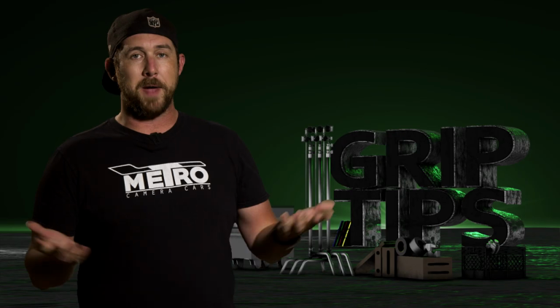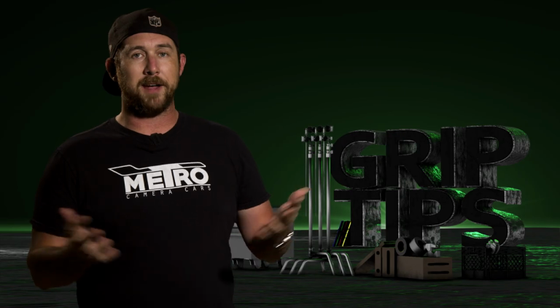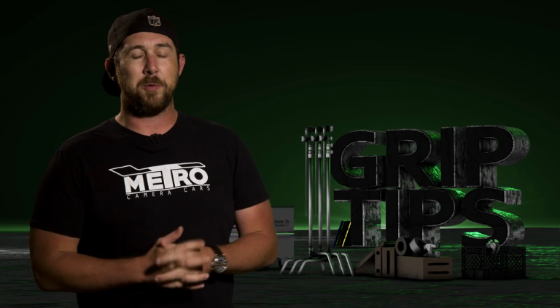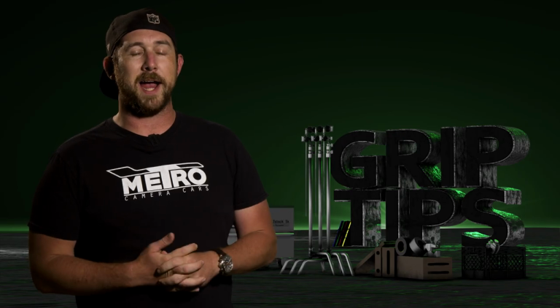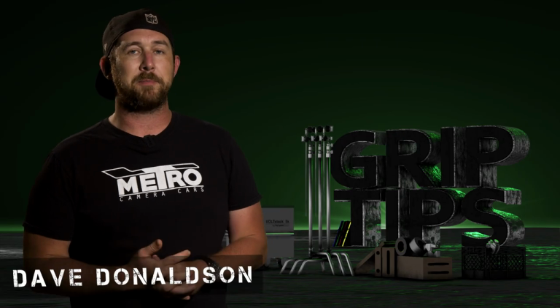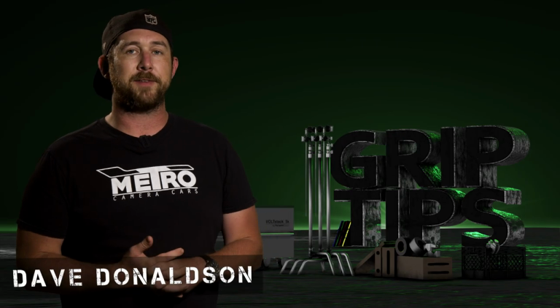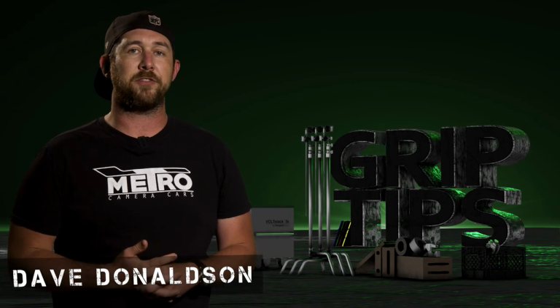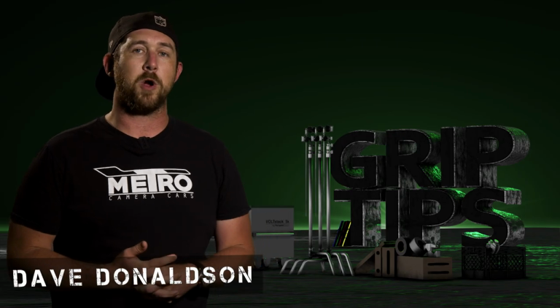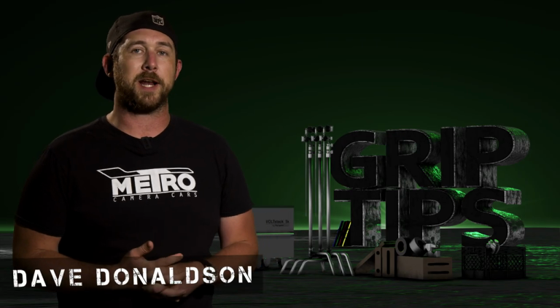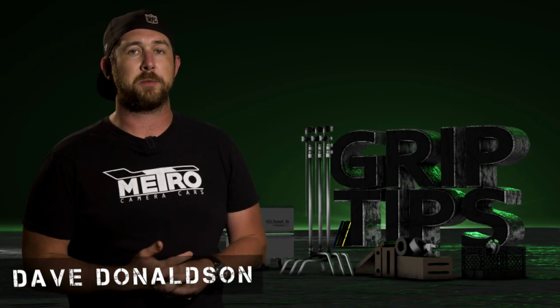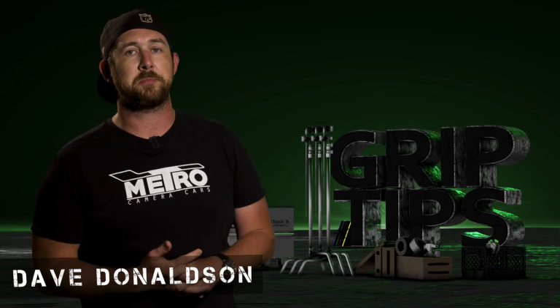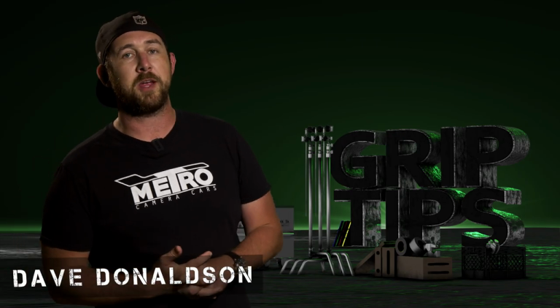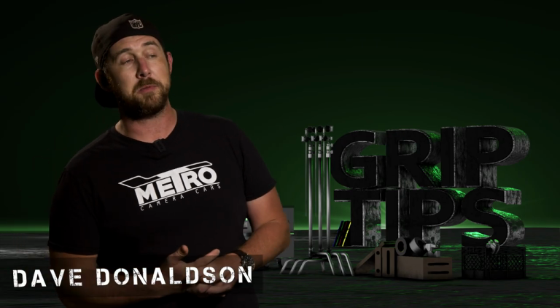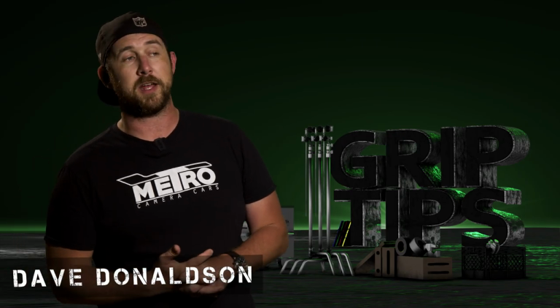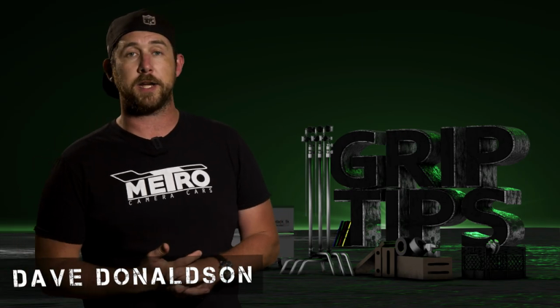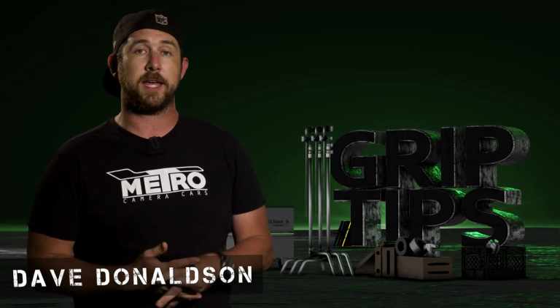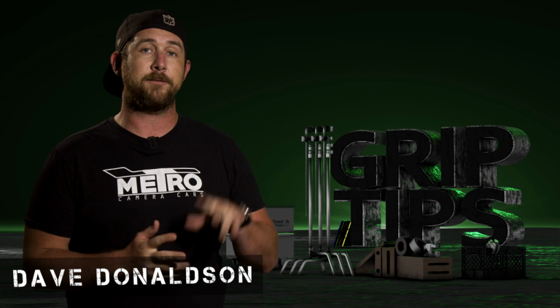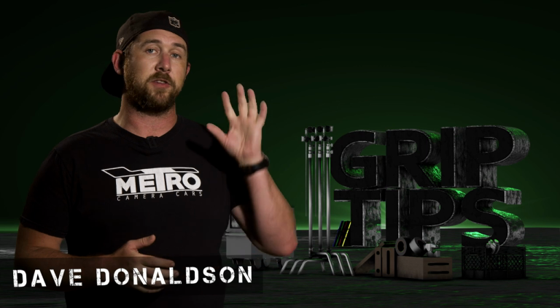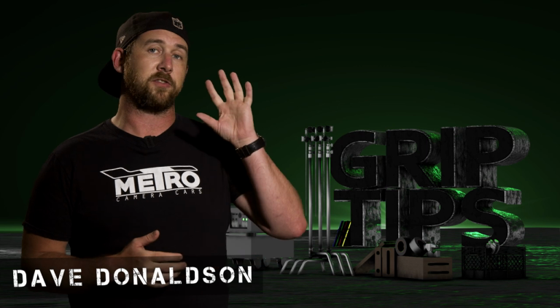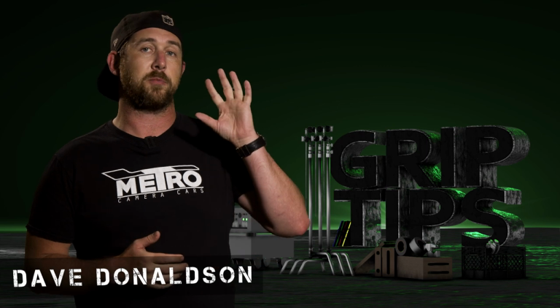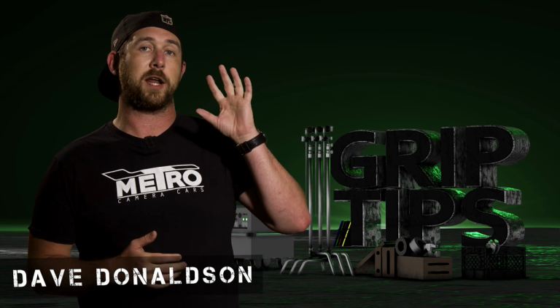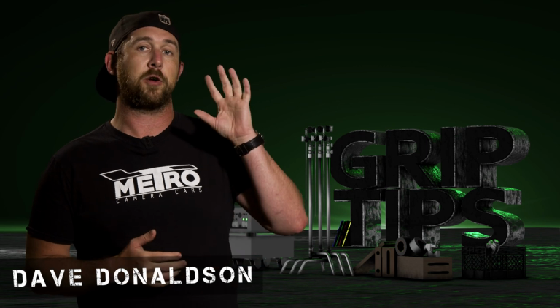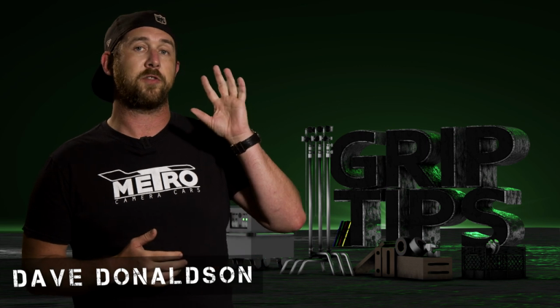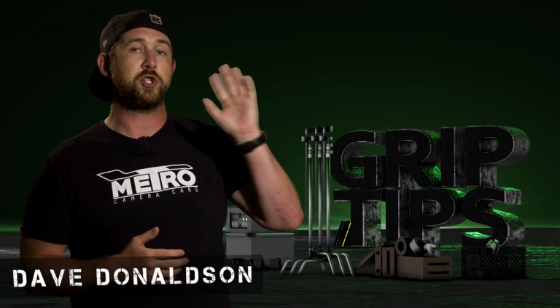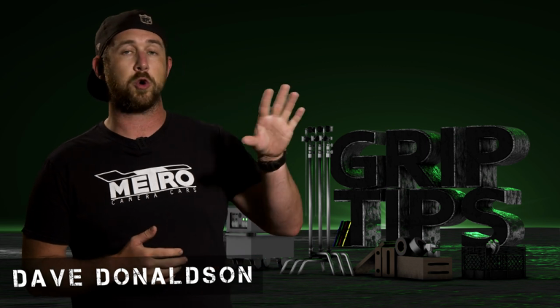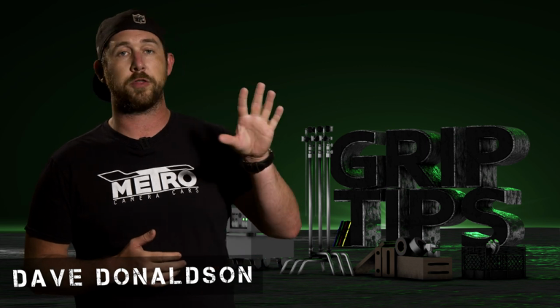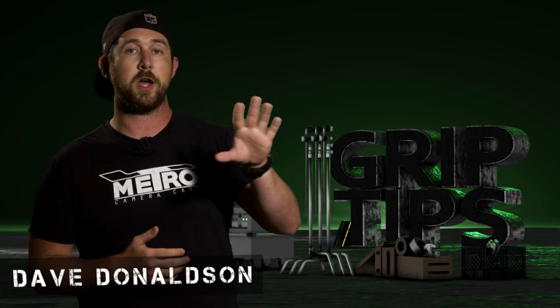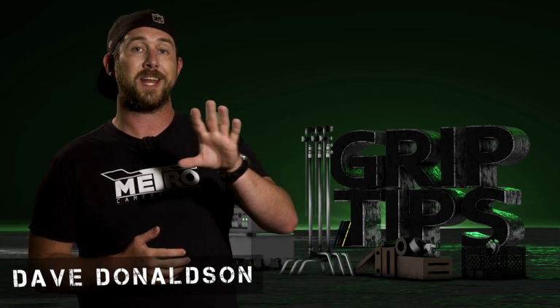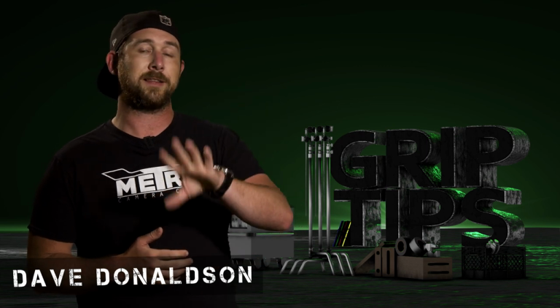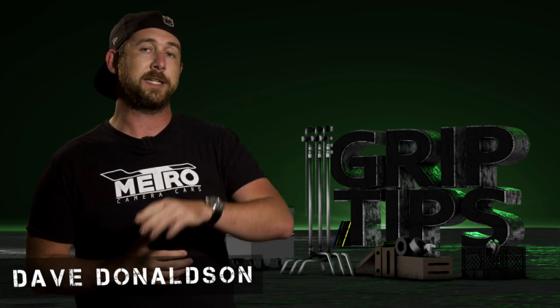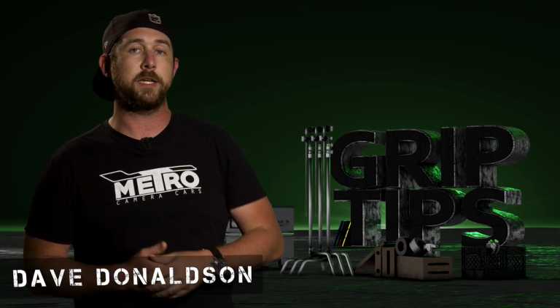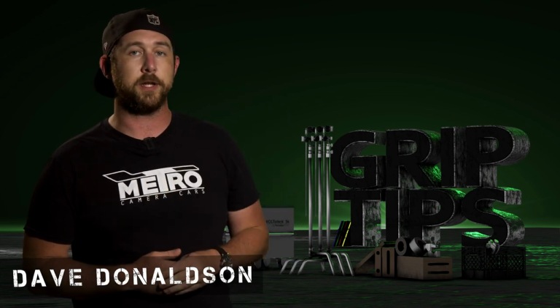We're back. I'm Dave Donaldson. Welcome back to Grab Tips. Today we're going to be taking a look at a K5600 product known as the Joker 300 LED unit.